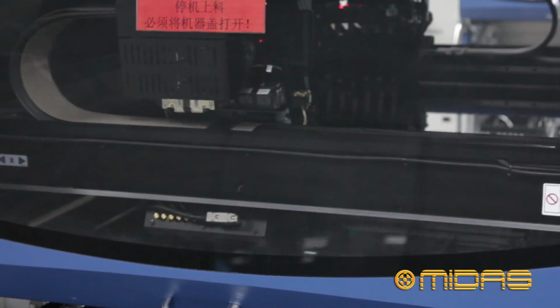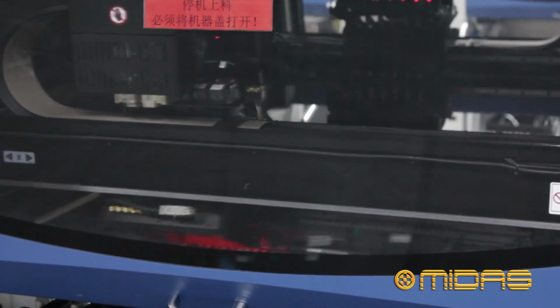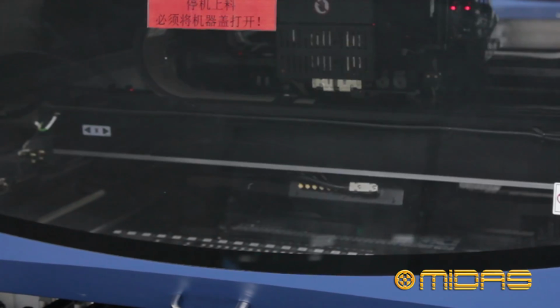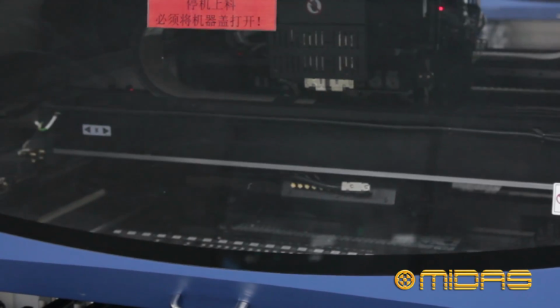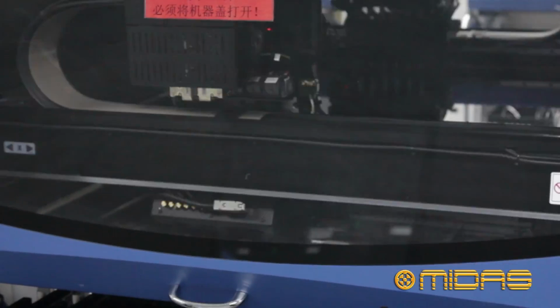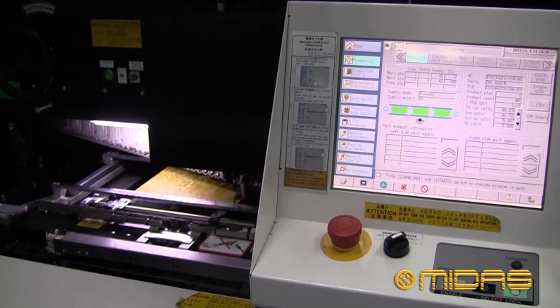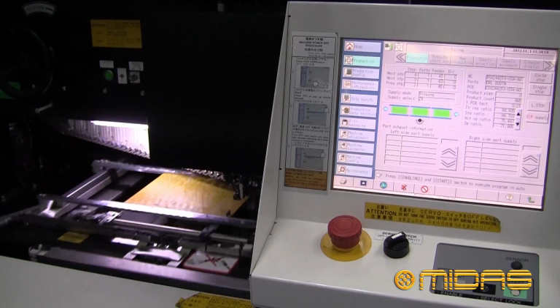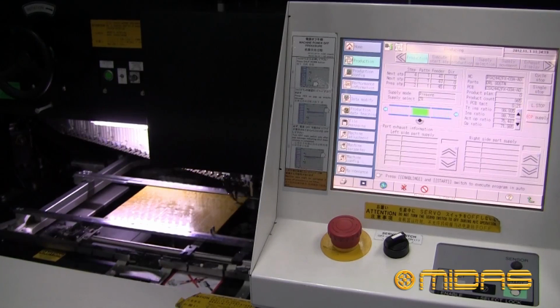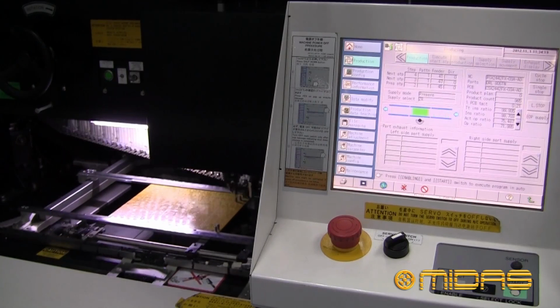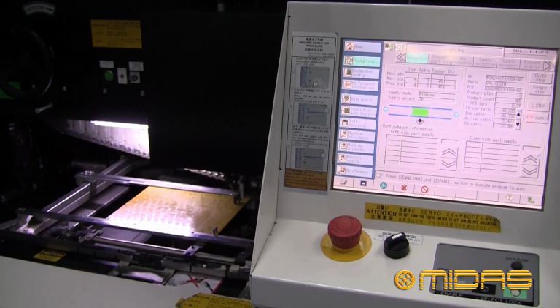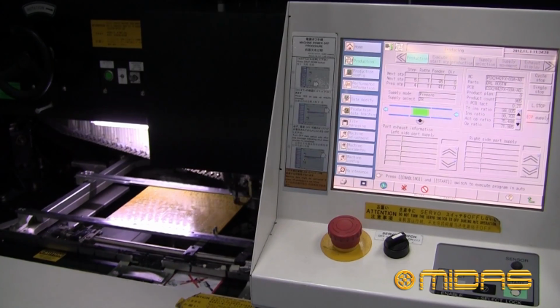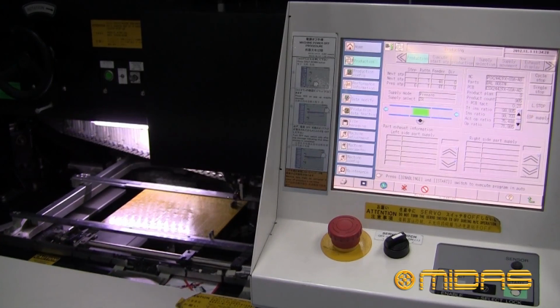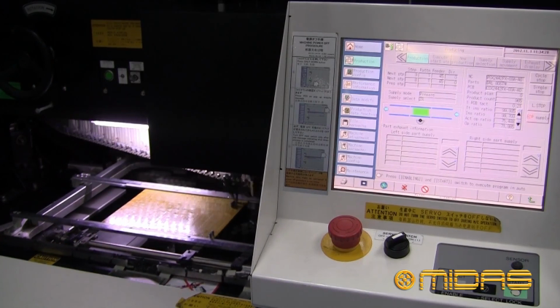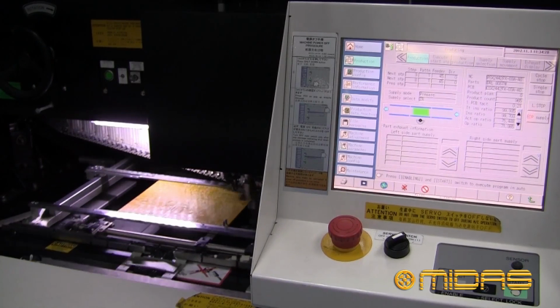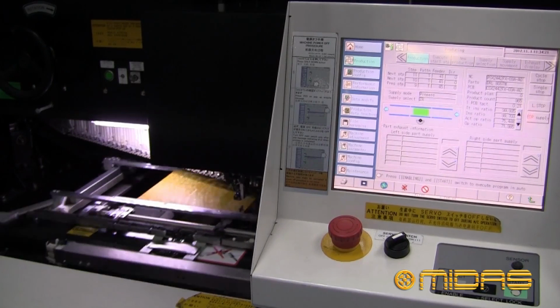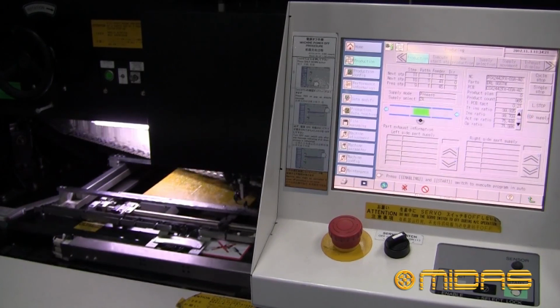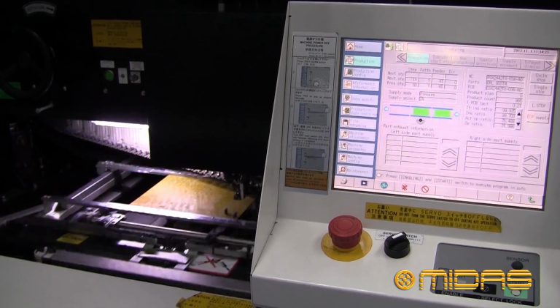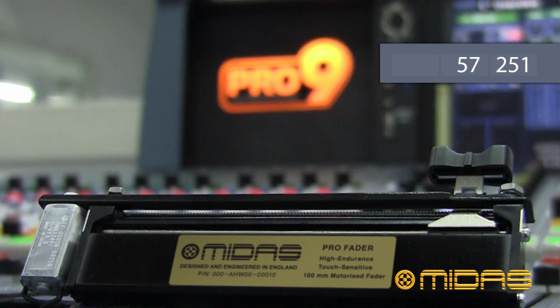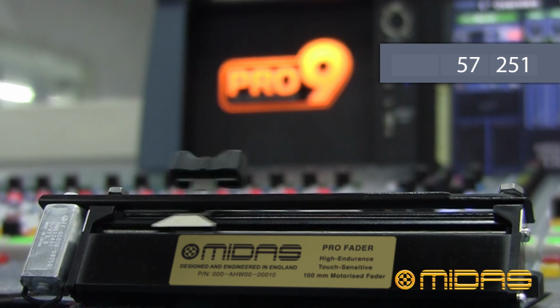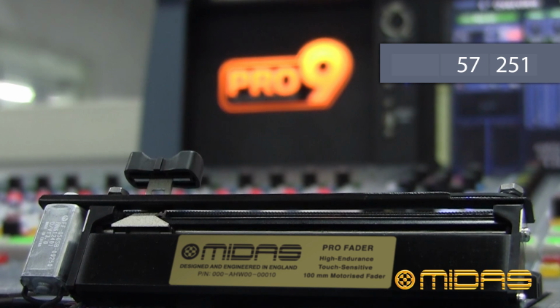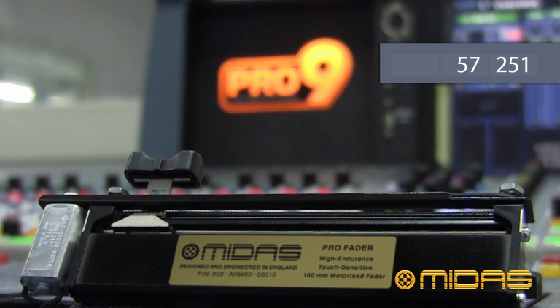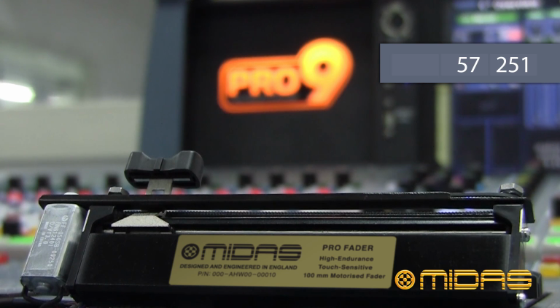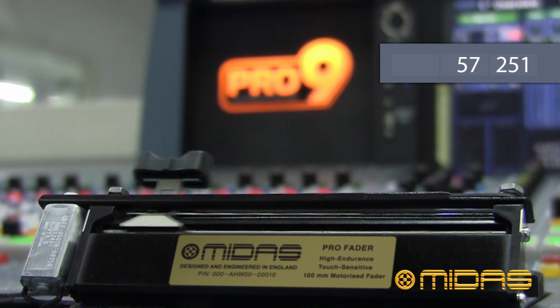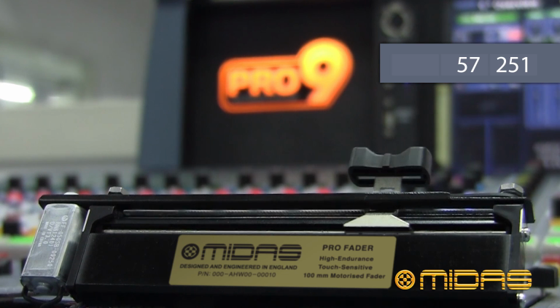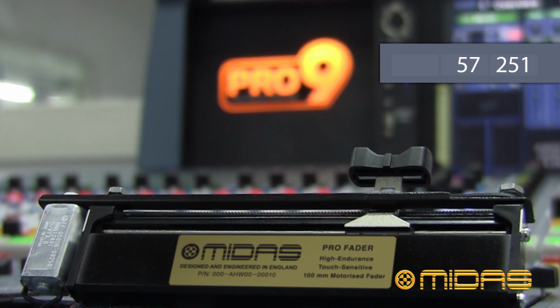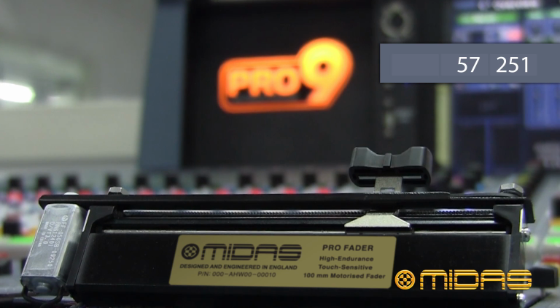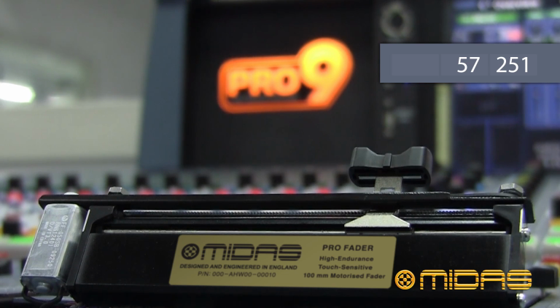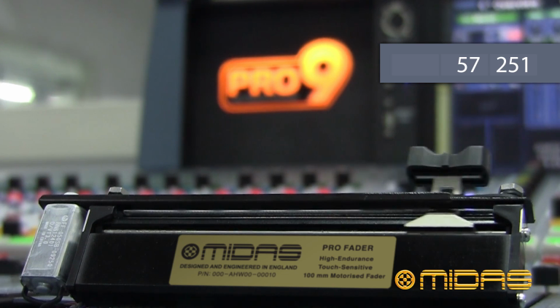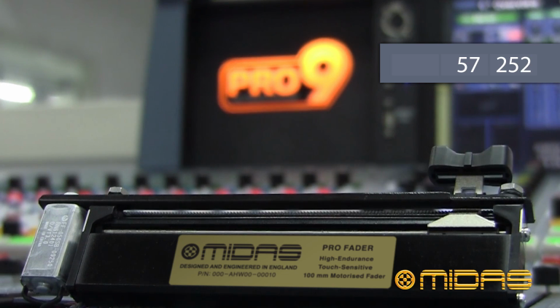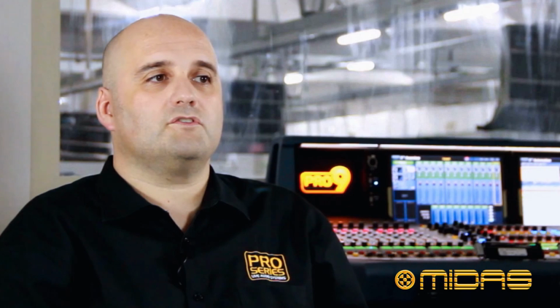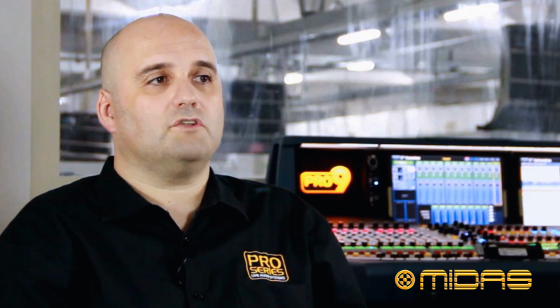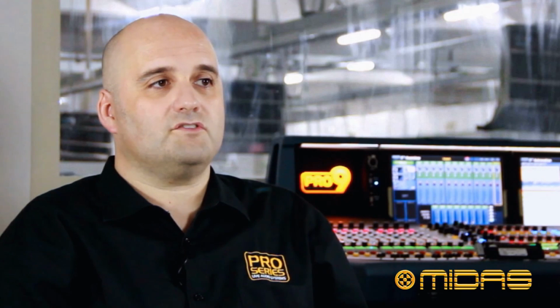We wanted to offer our customers value for money by passing on our cost savings. We wanted a fader with a Midas name on it that our customers could trust.